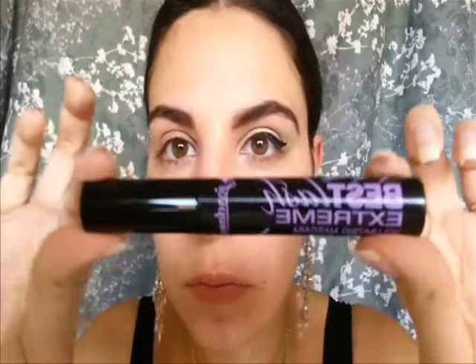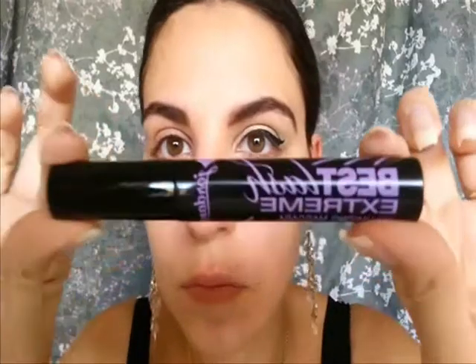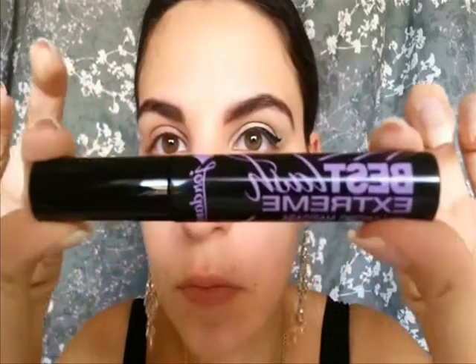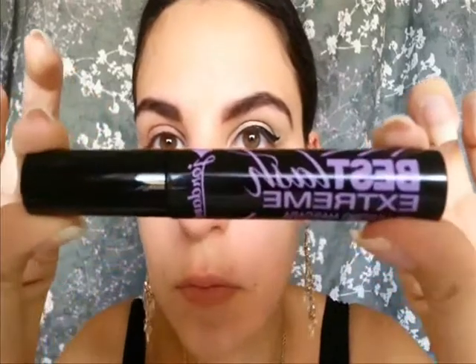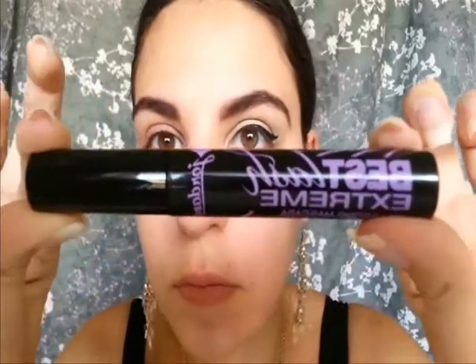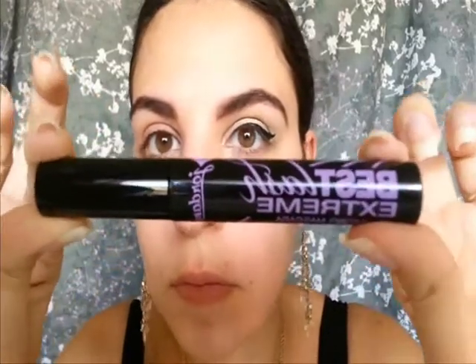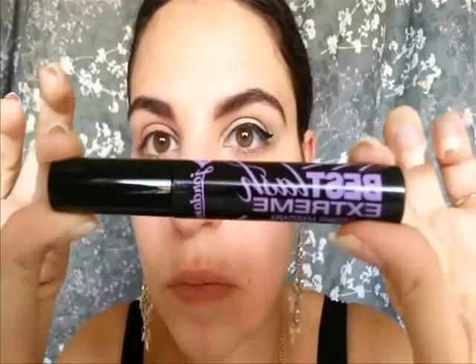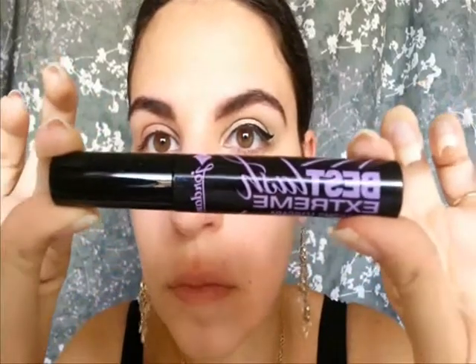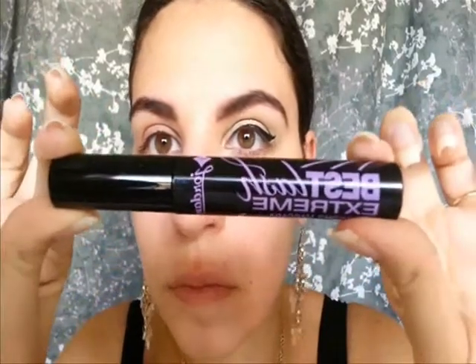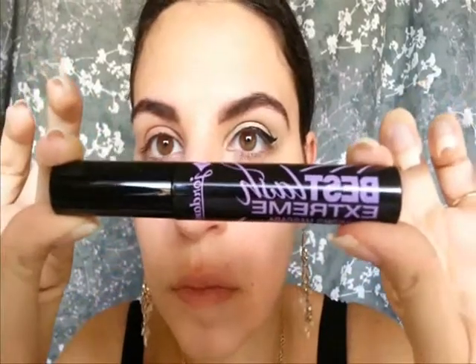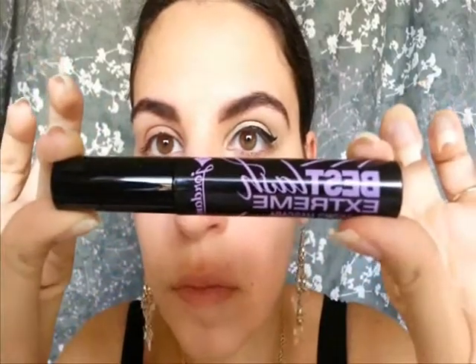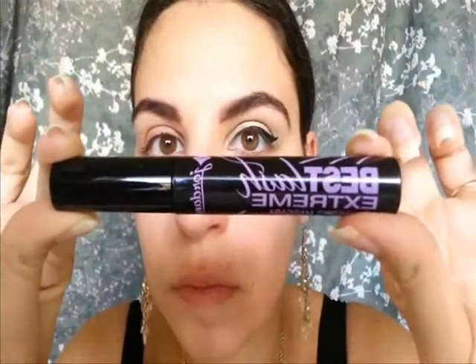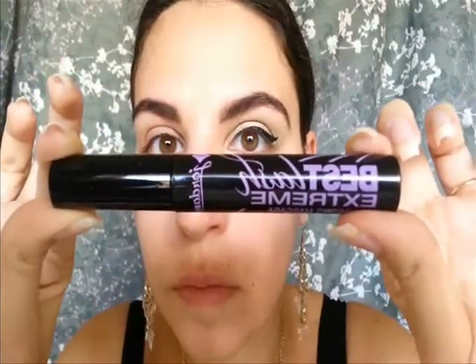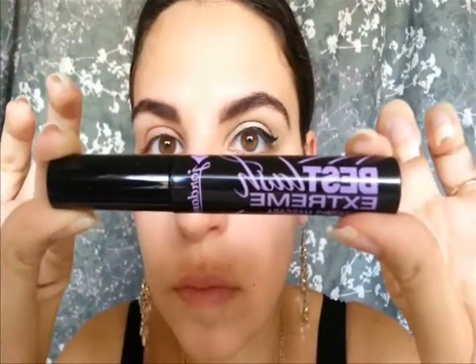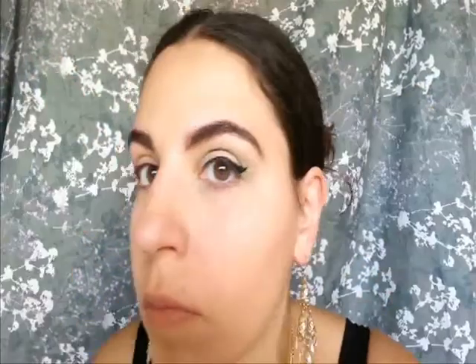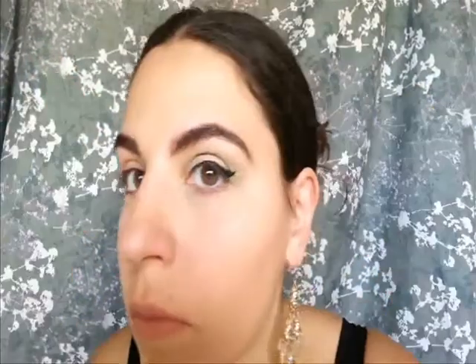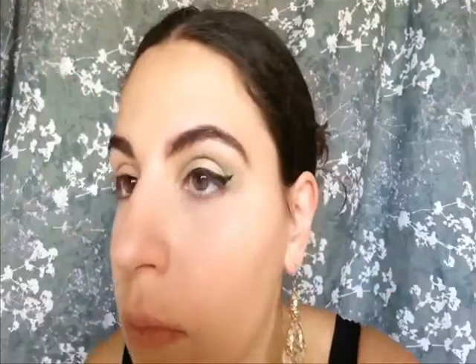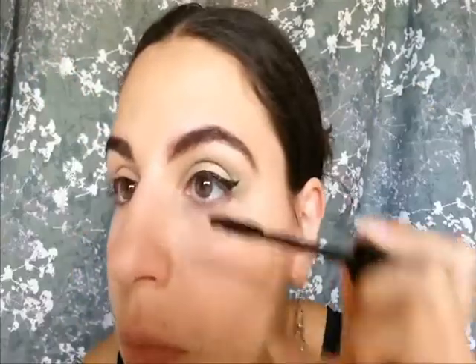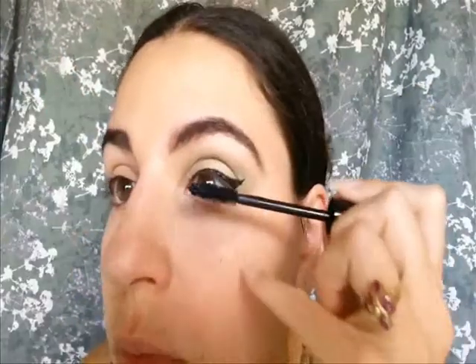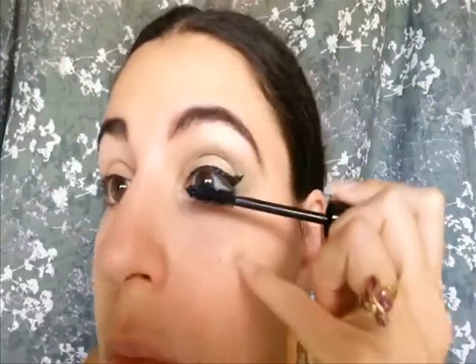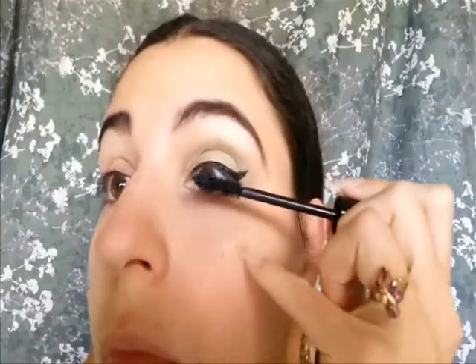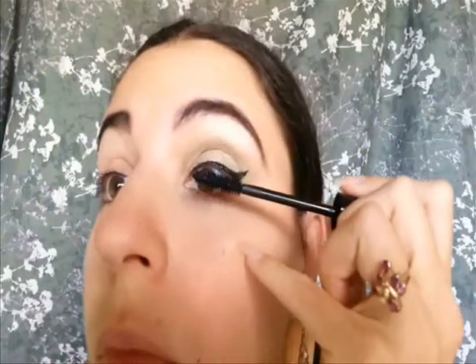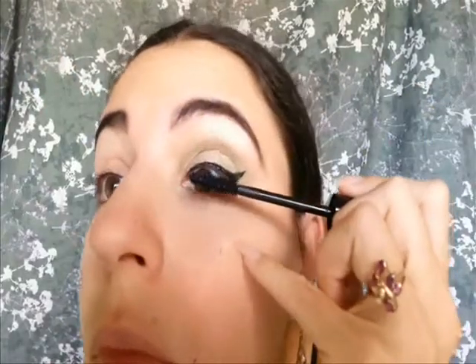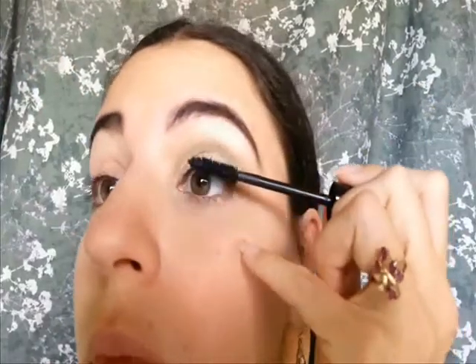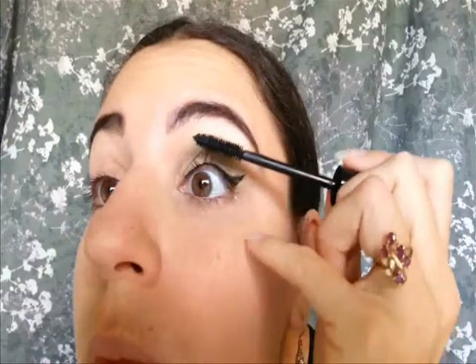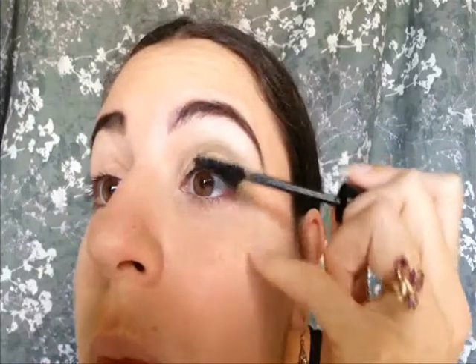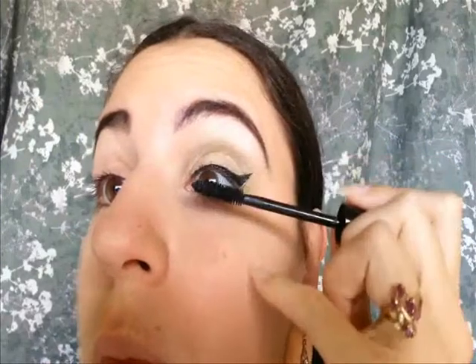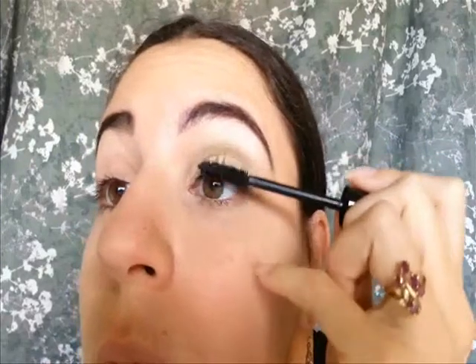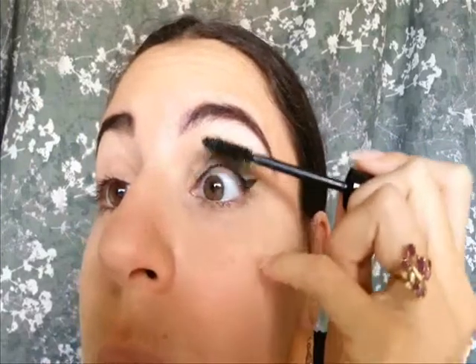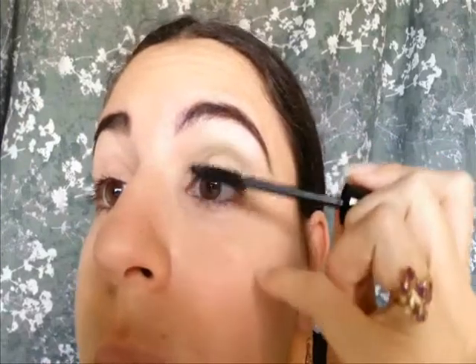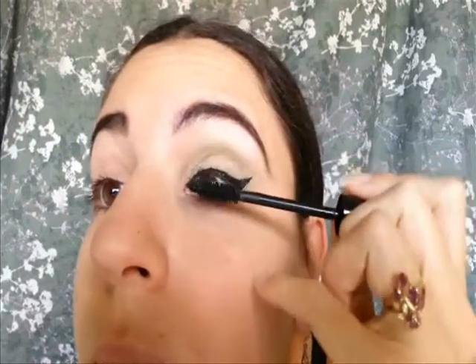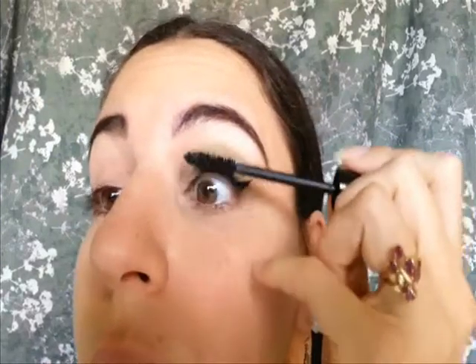I'm going to take my Jordana Best Lash Extreme Volumizing Mascara in black and apply it to my eyelashes.